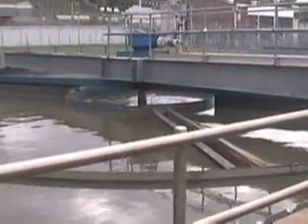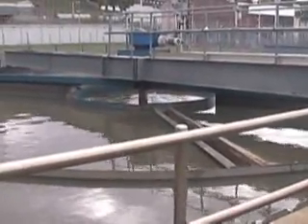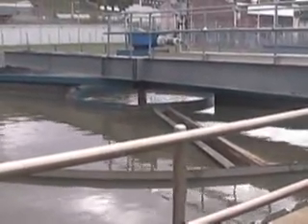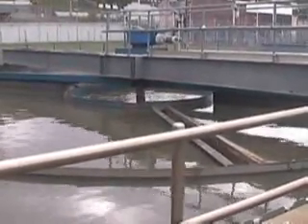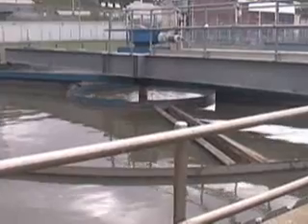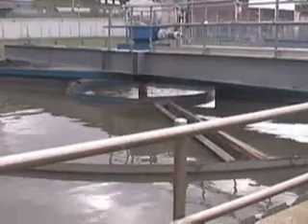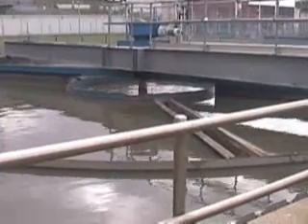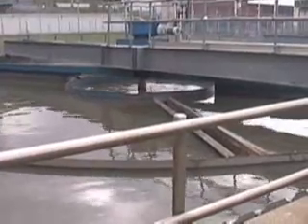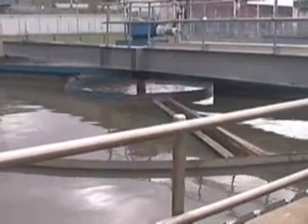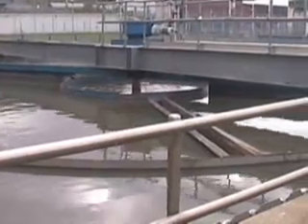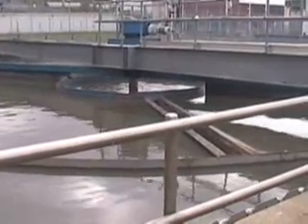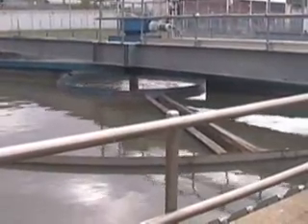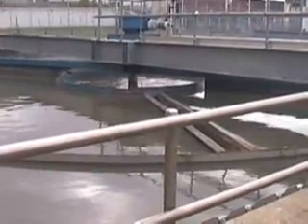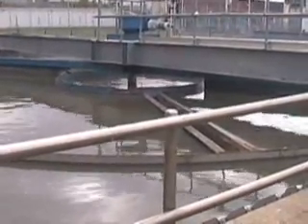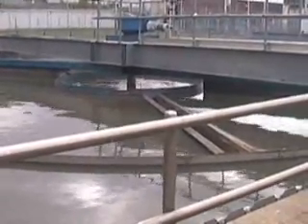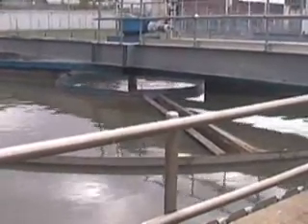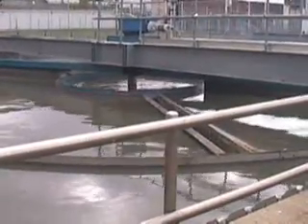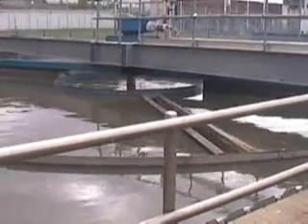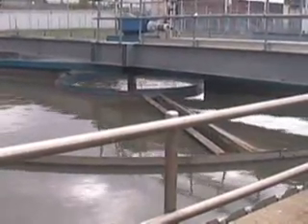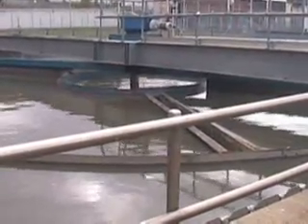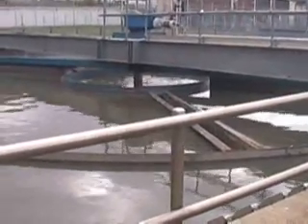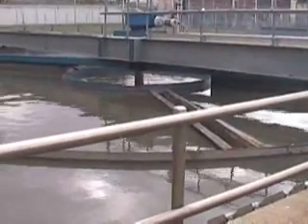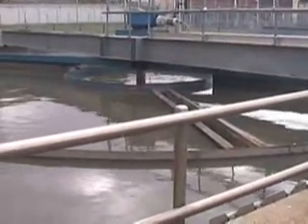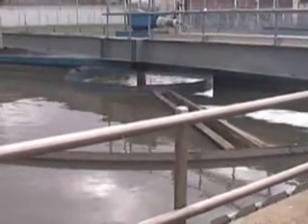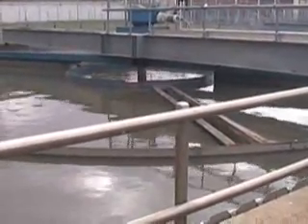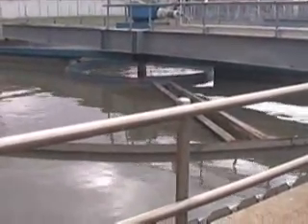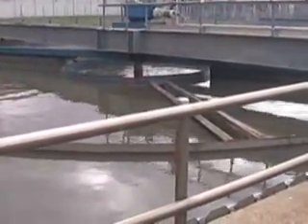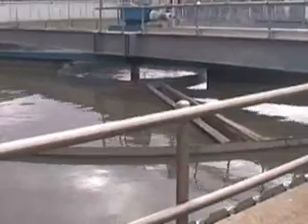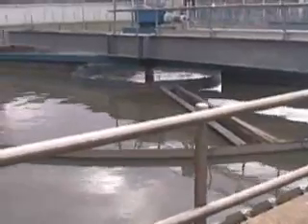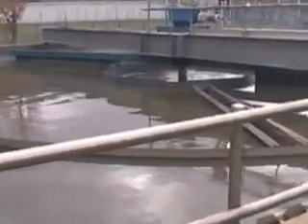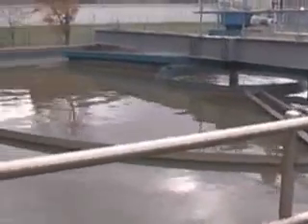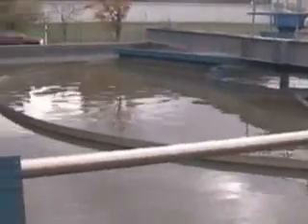The primary takes out about 60% suspended solids and about 30% of BOD.